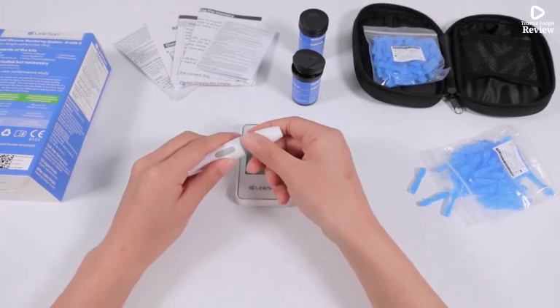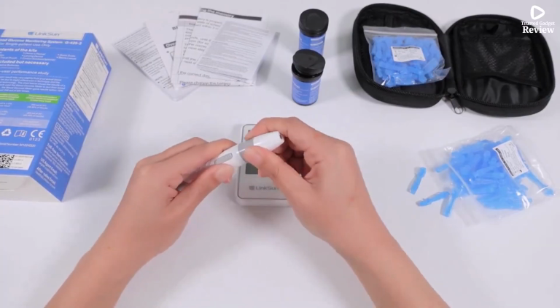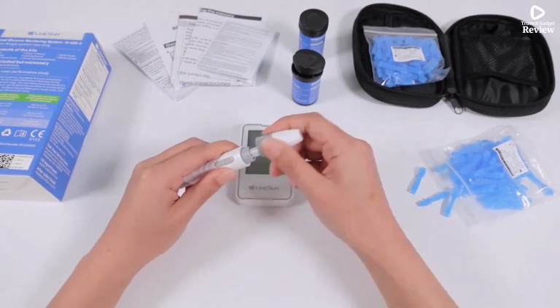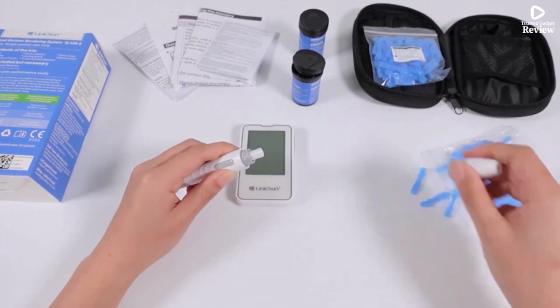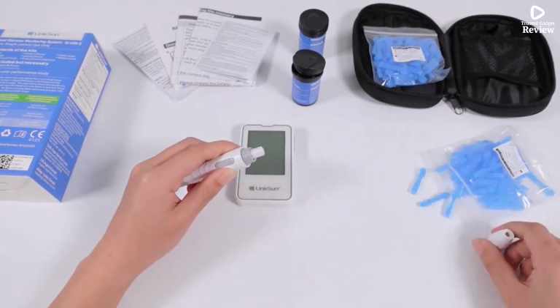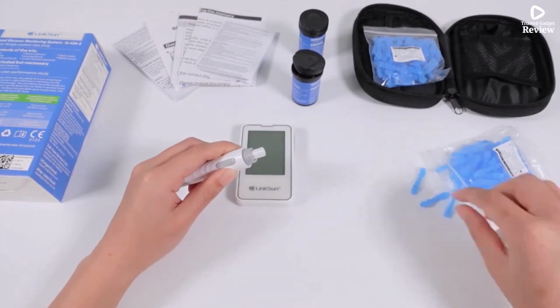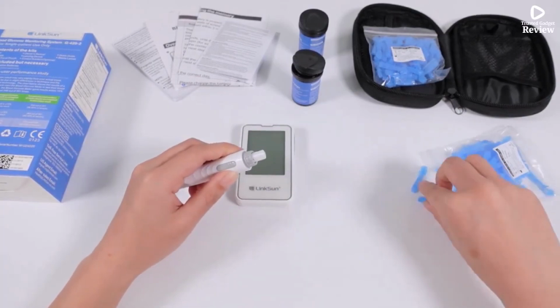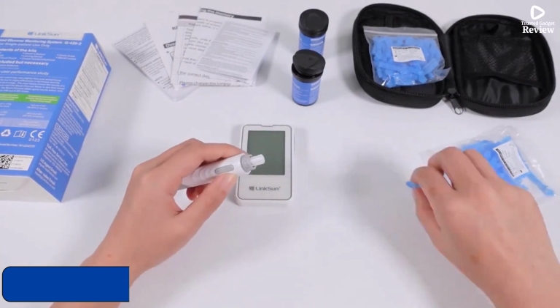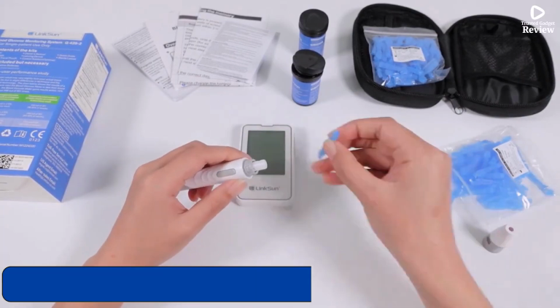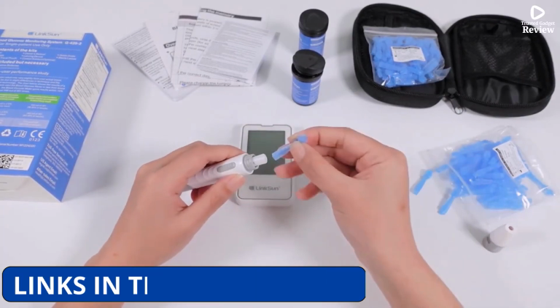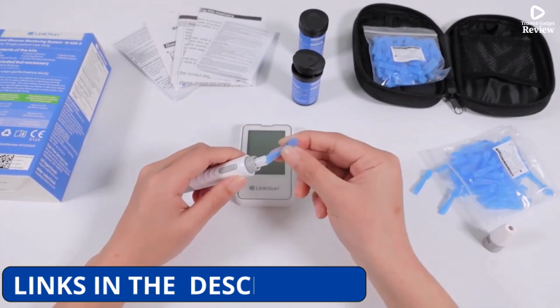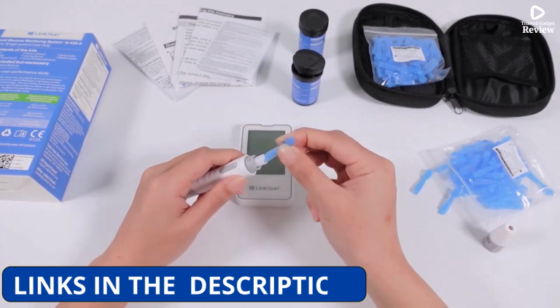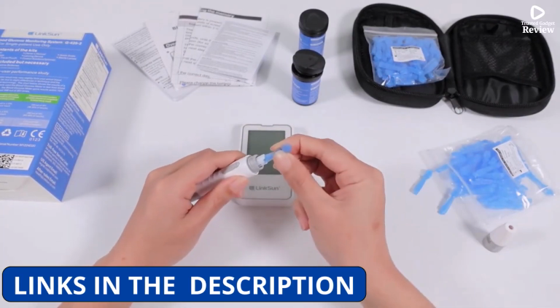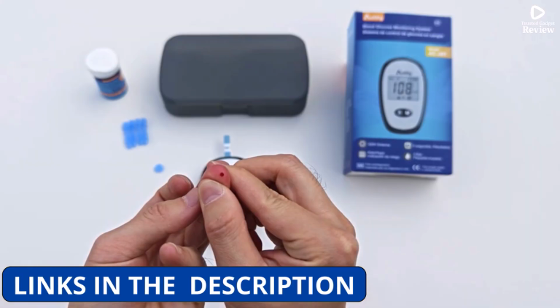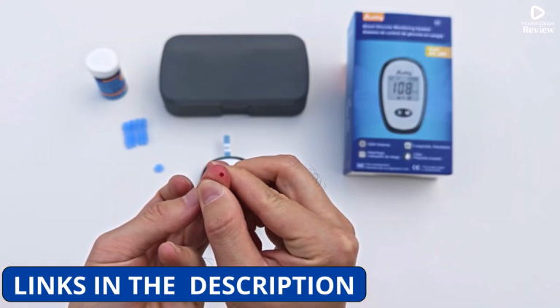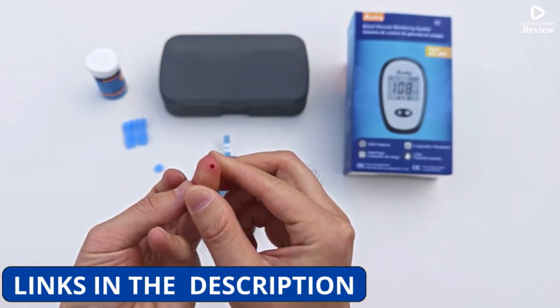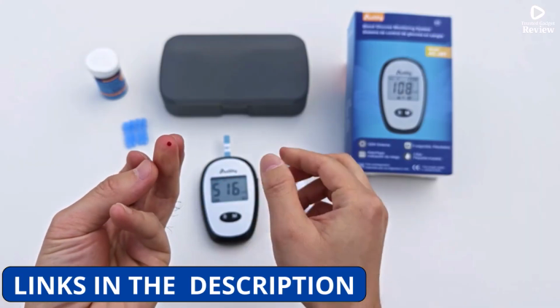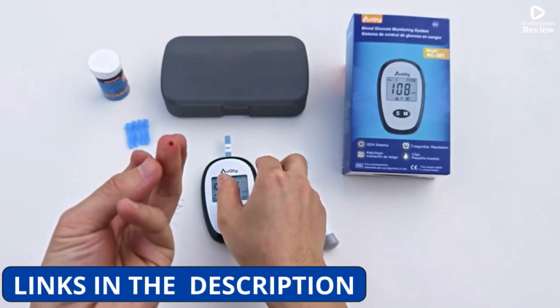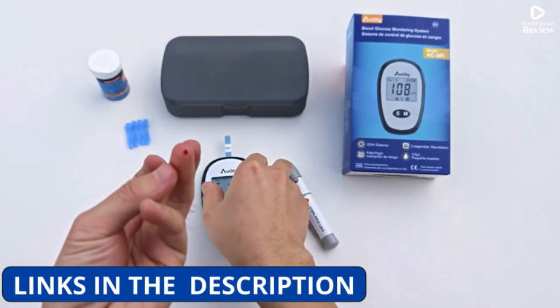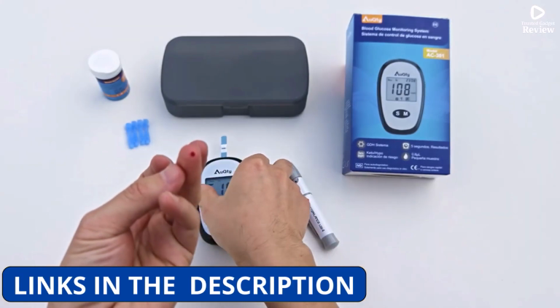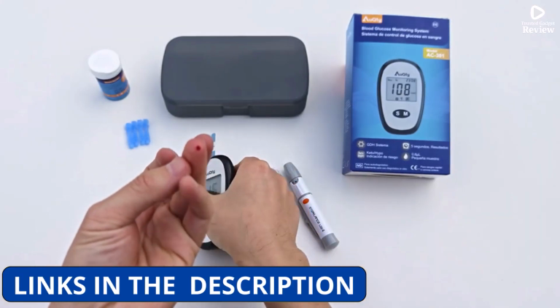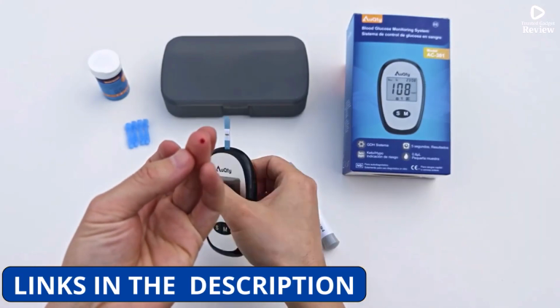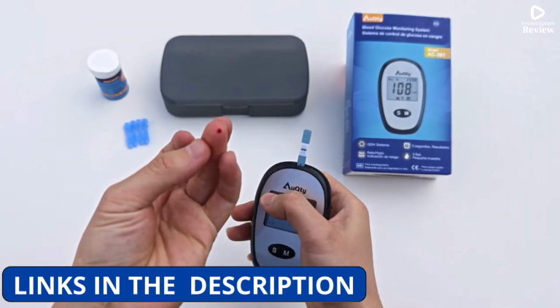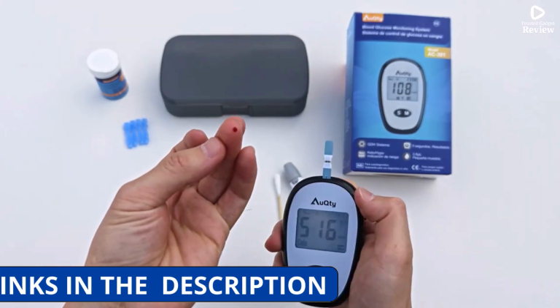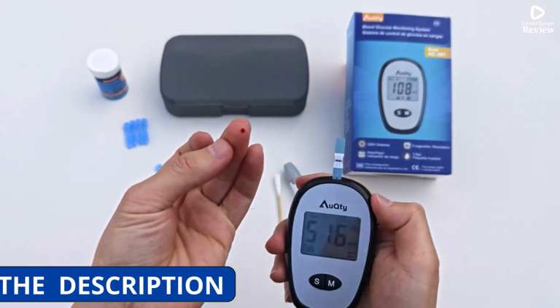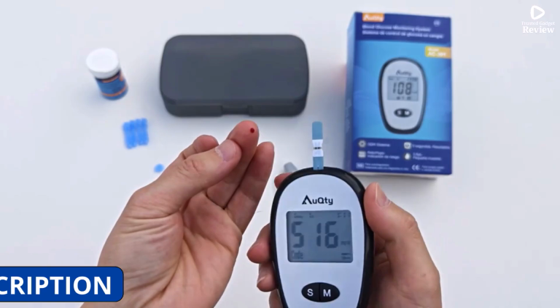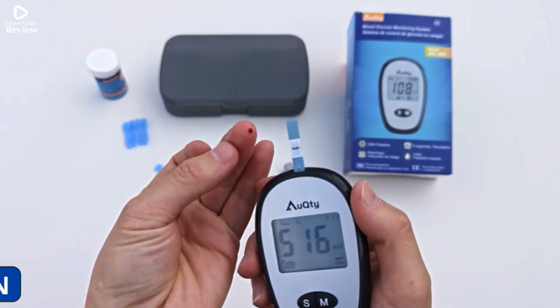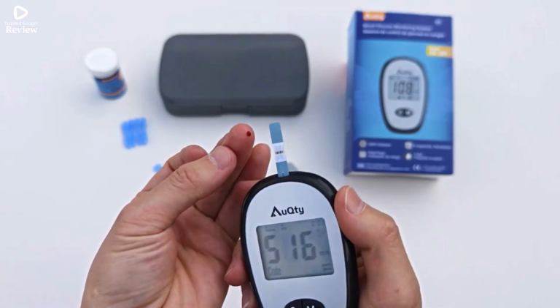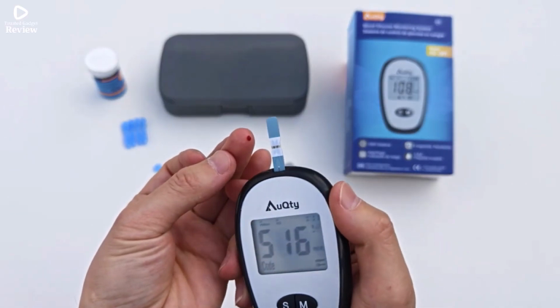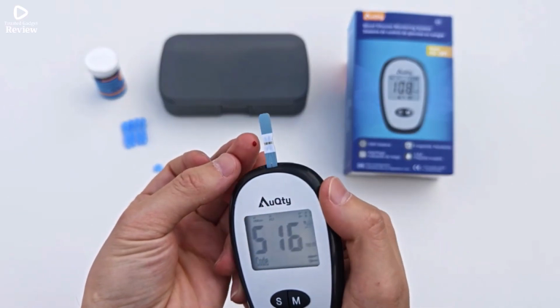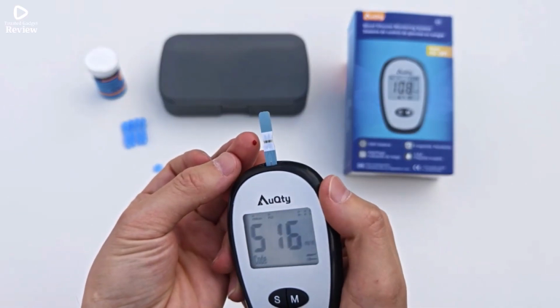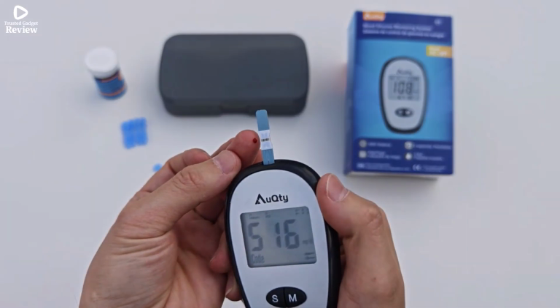After watching the video, be sure to check the links in the description below for each item. Now let's get started.